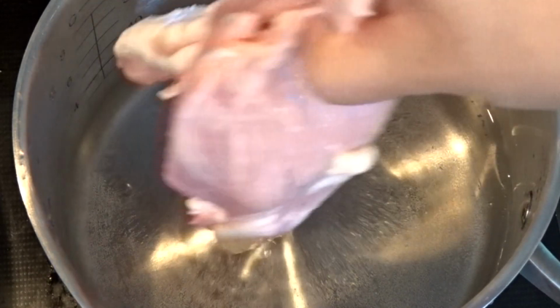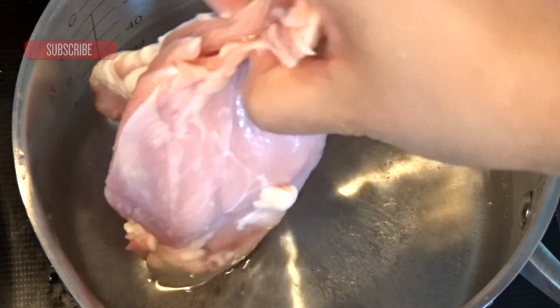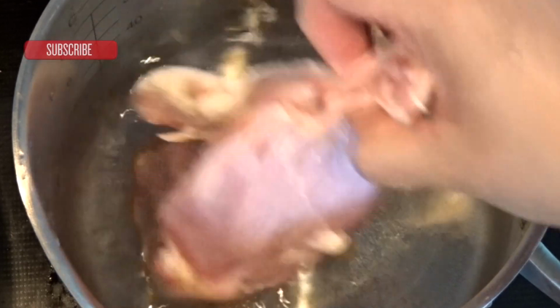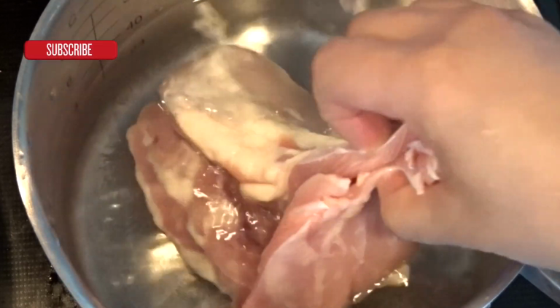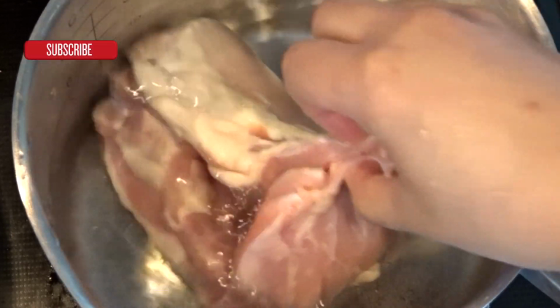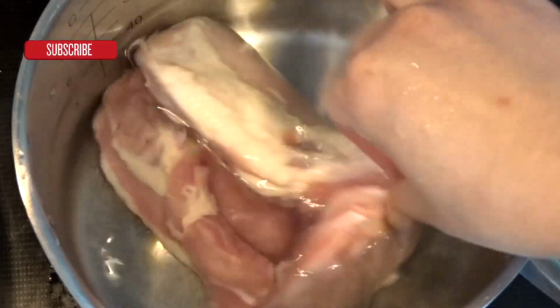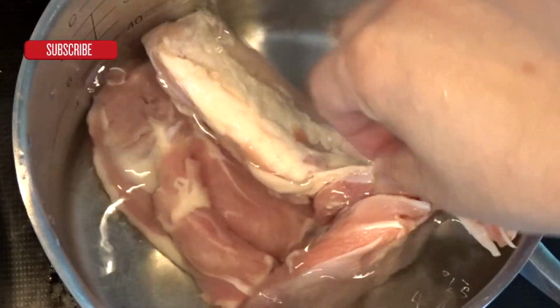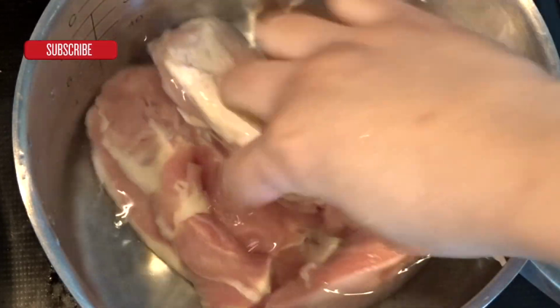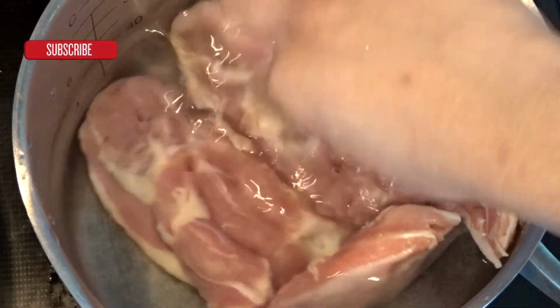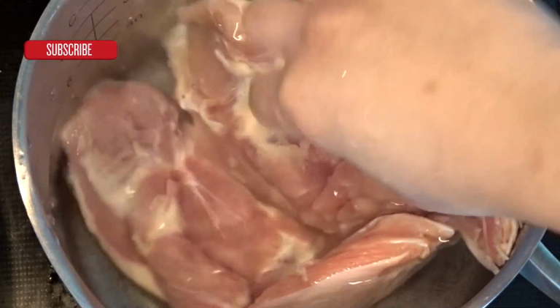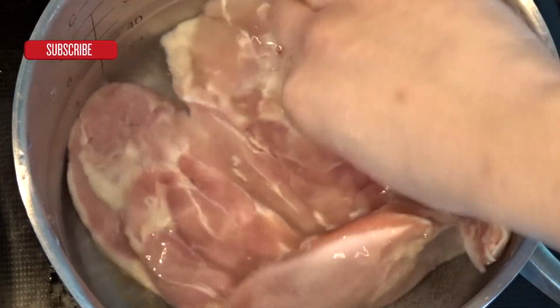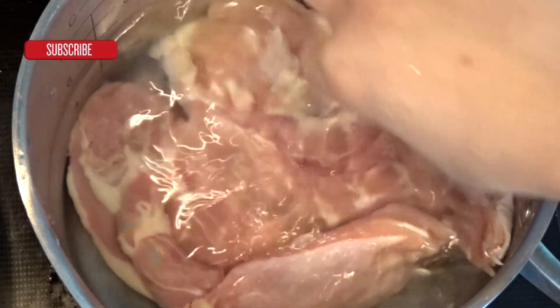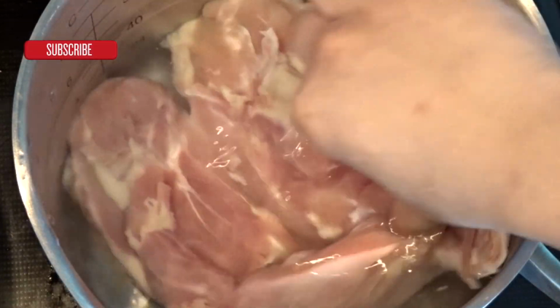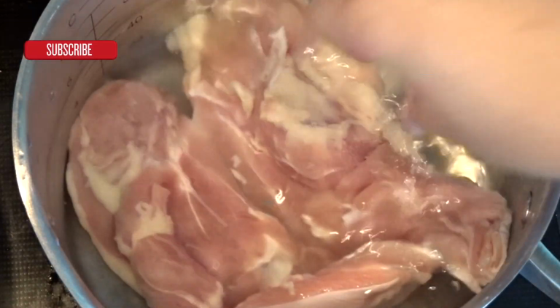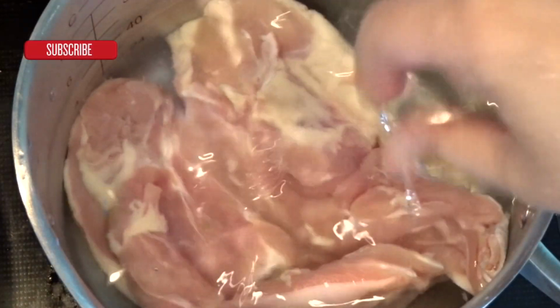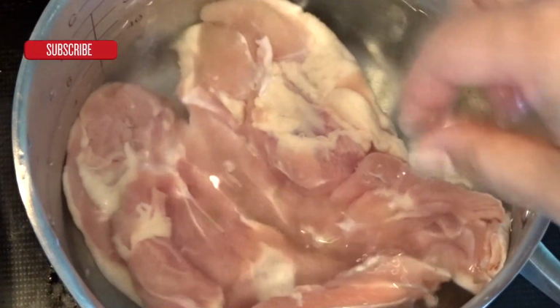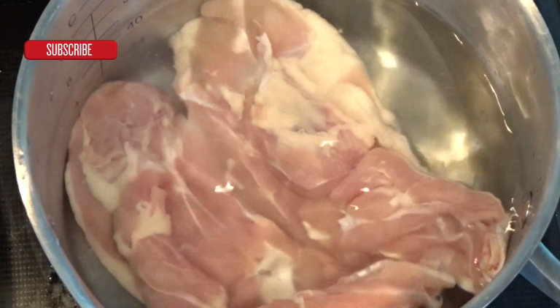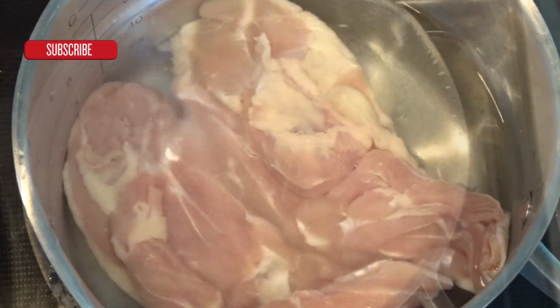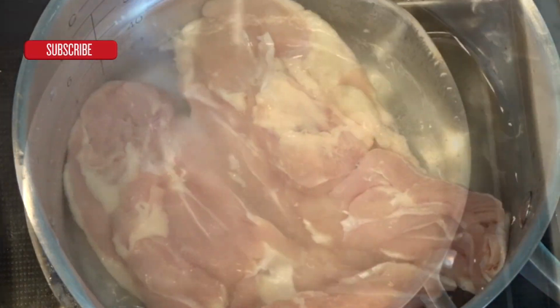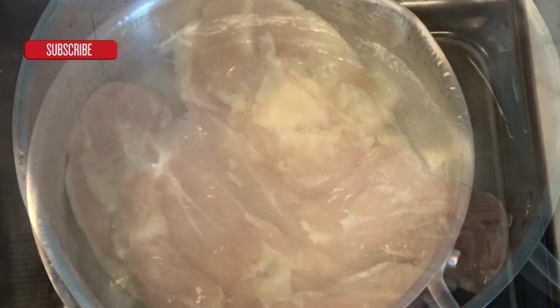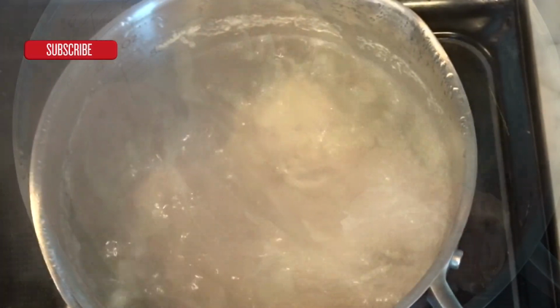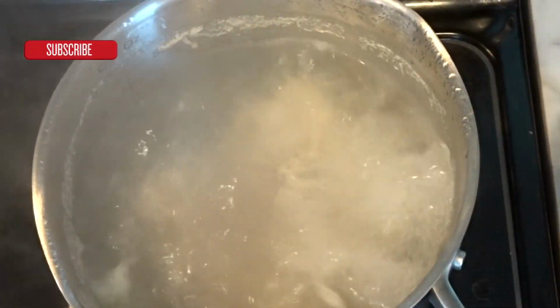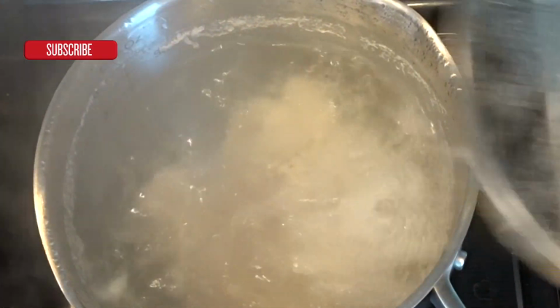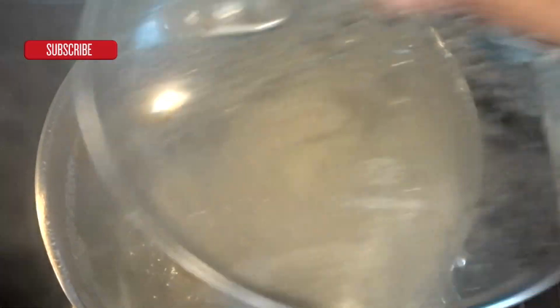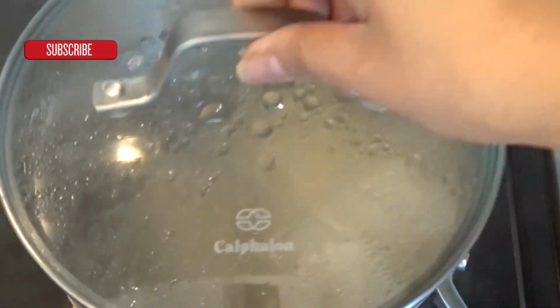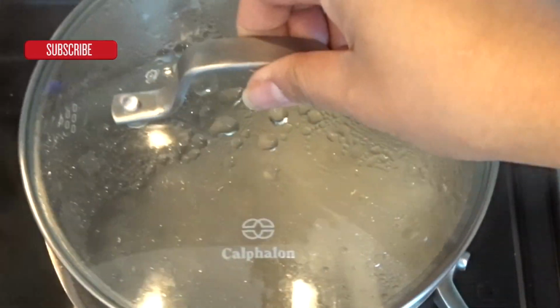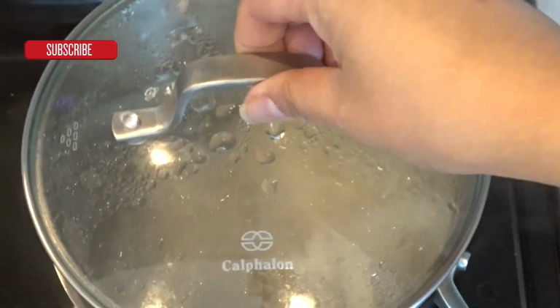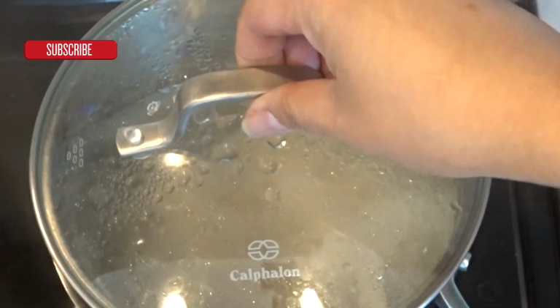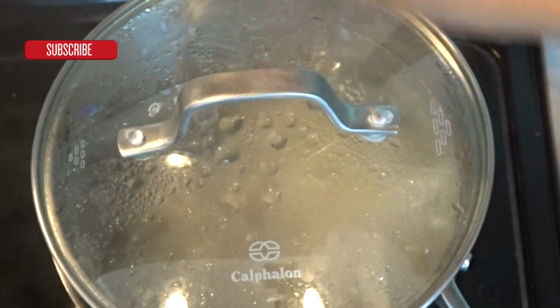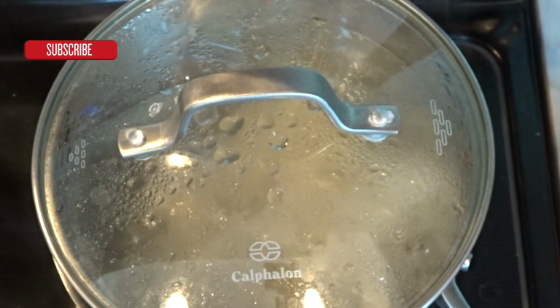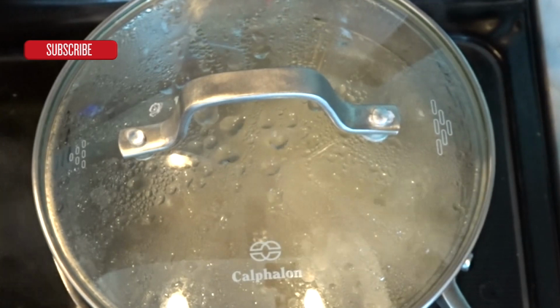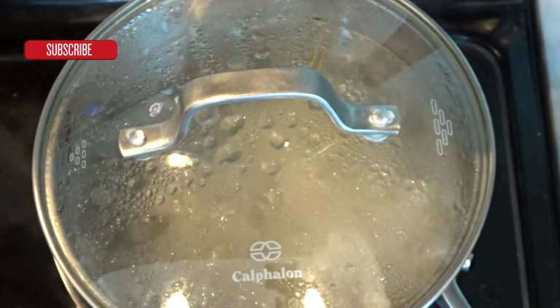We are going to poach our chicken in water. Once that is done, you want to shred your chicken.